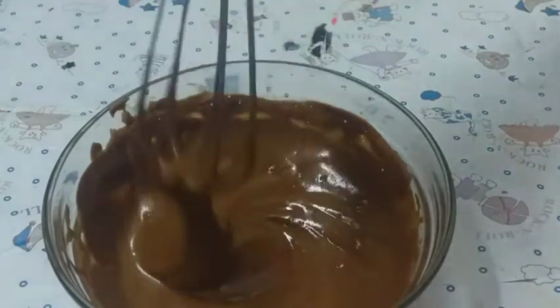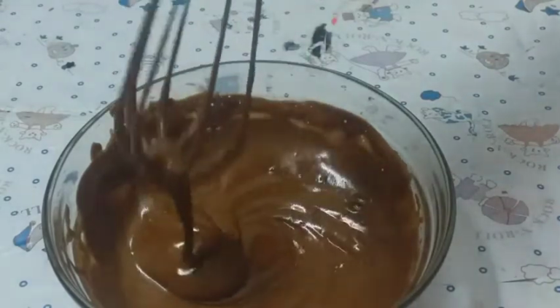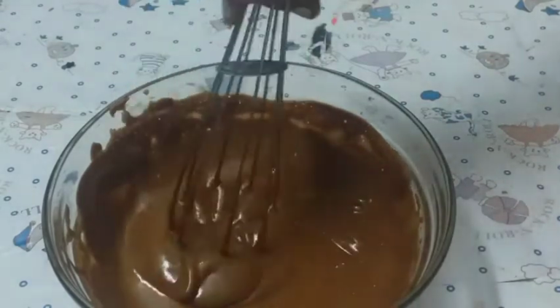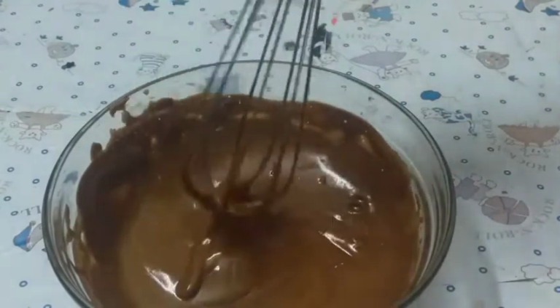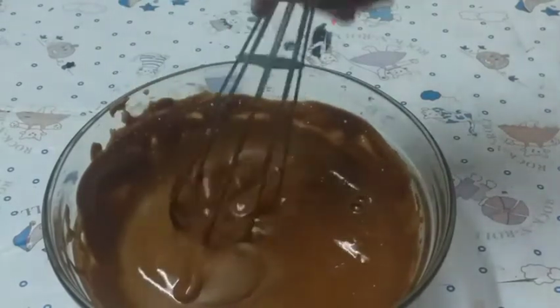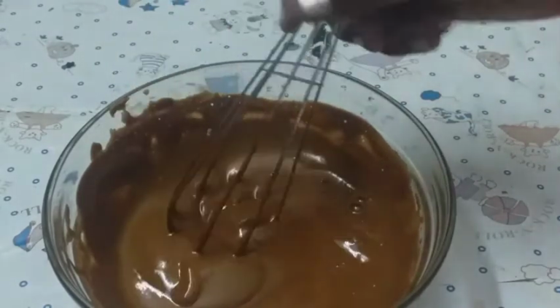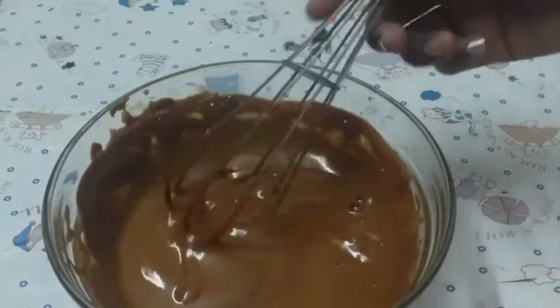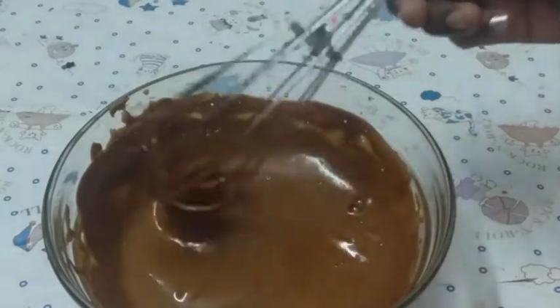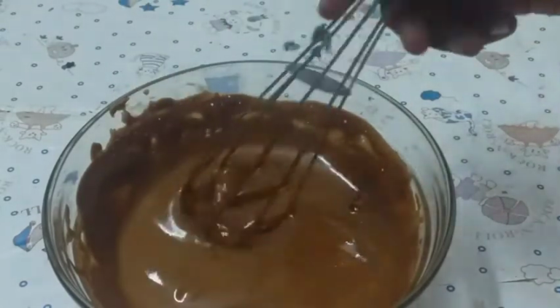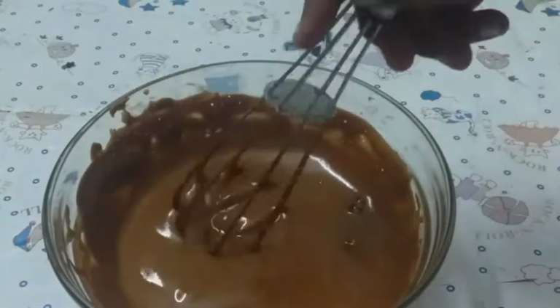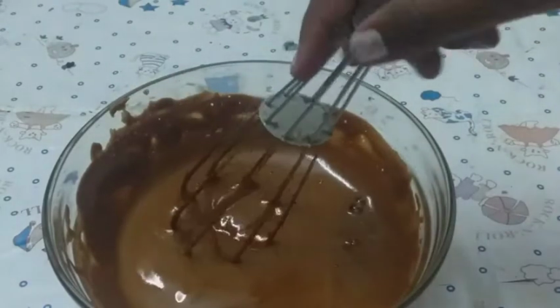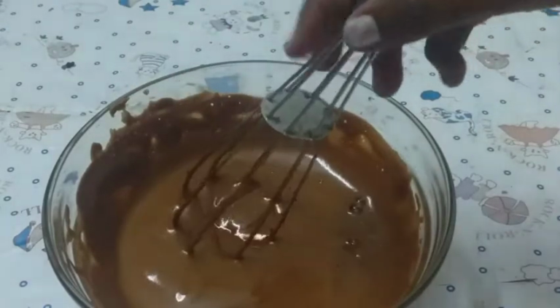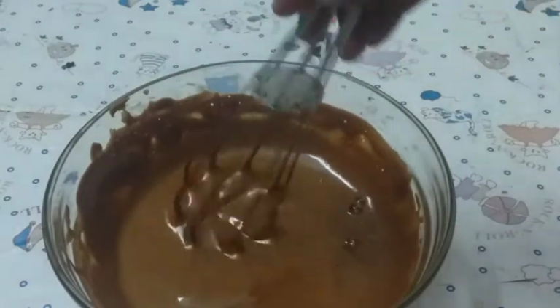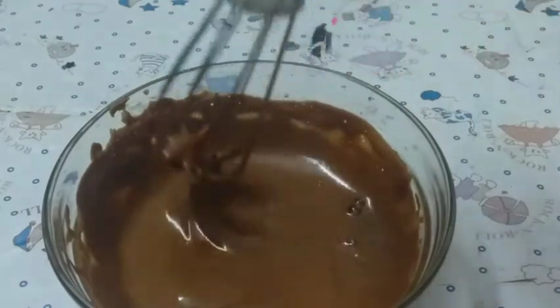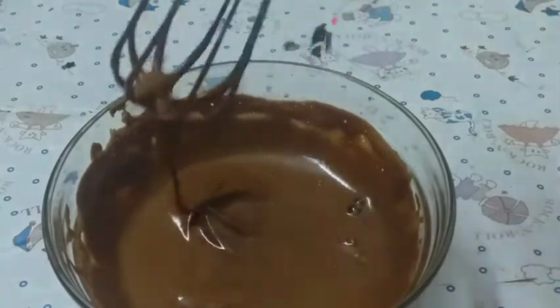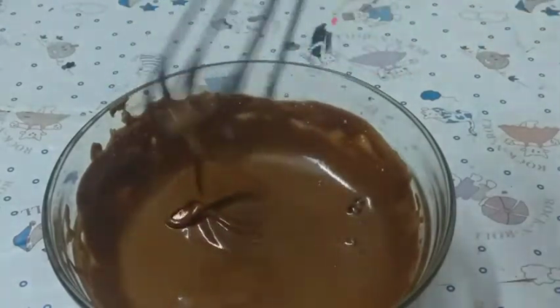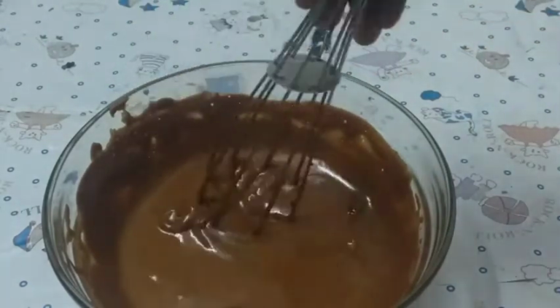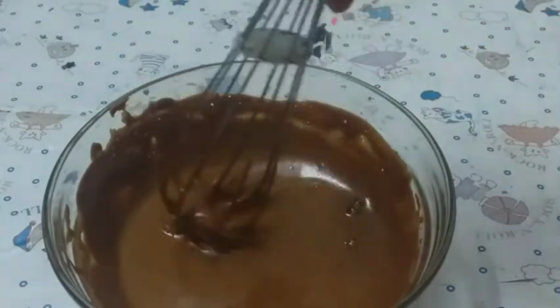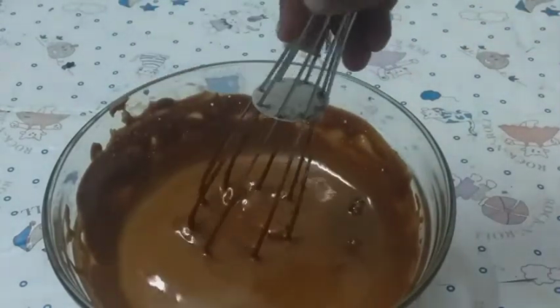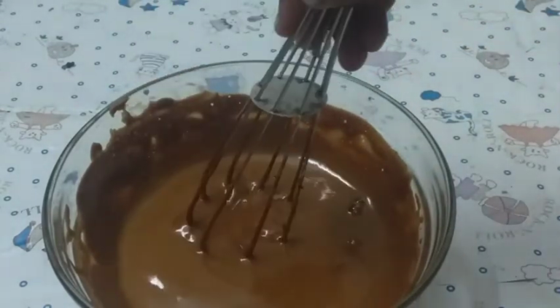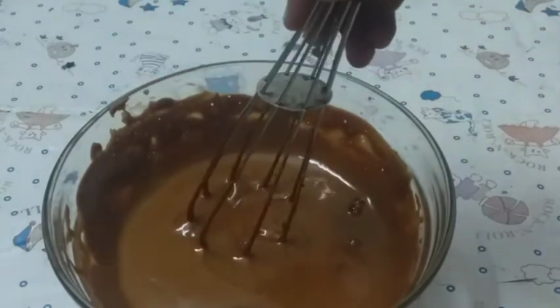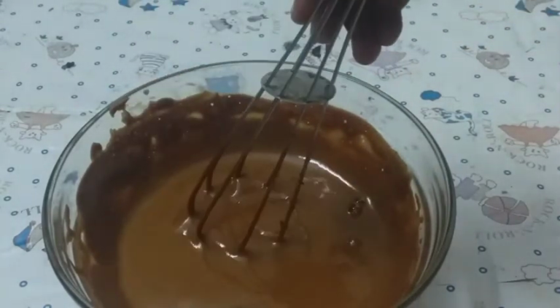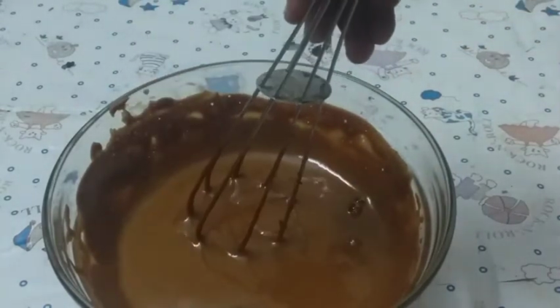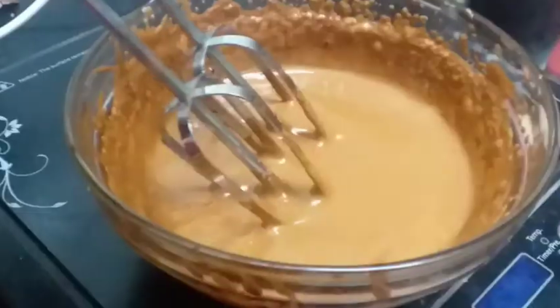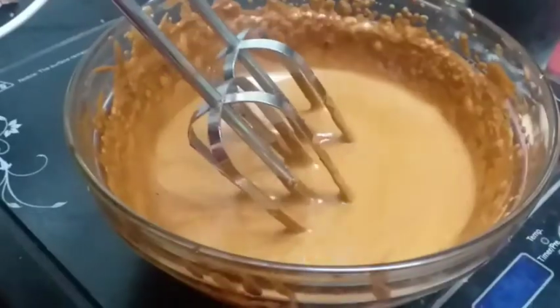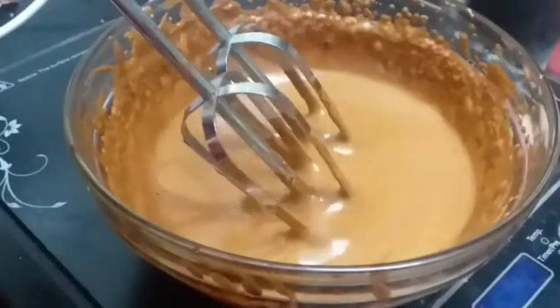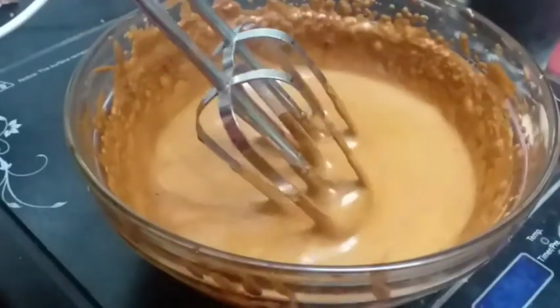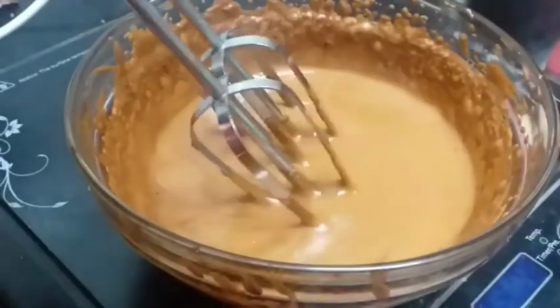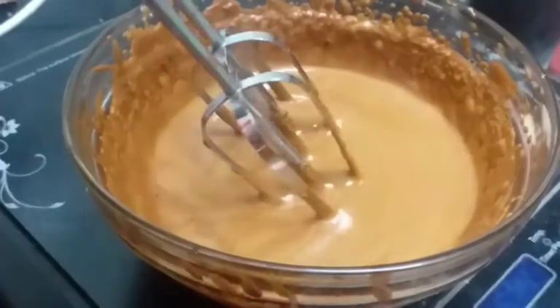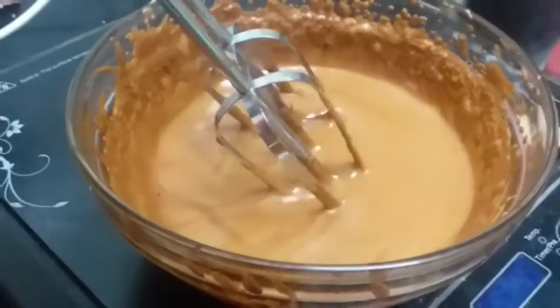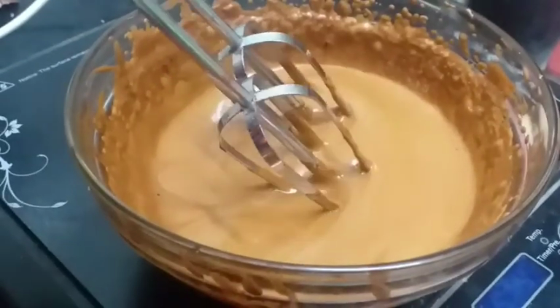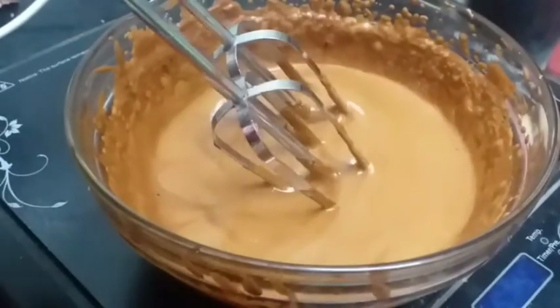After it comes to the perfect consistency, I will show you. I am going to use my blender.